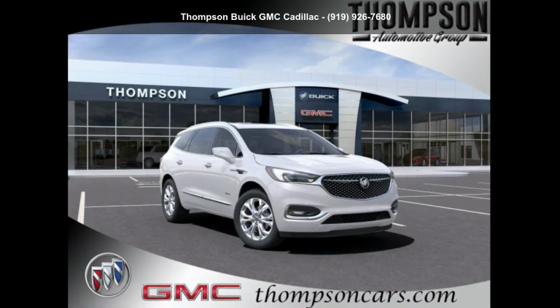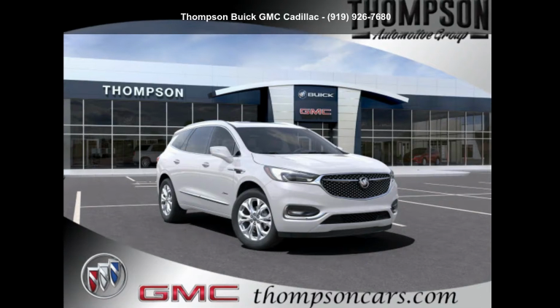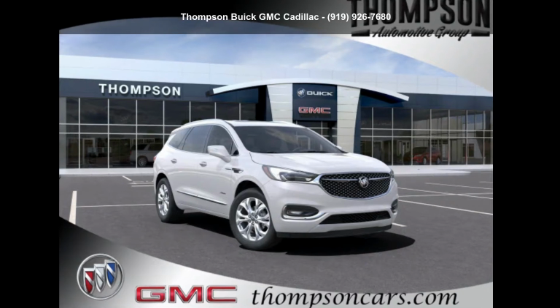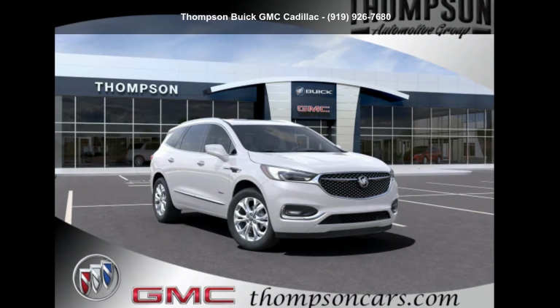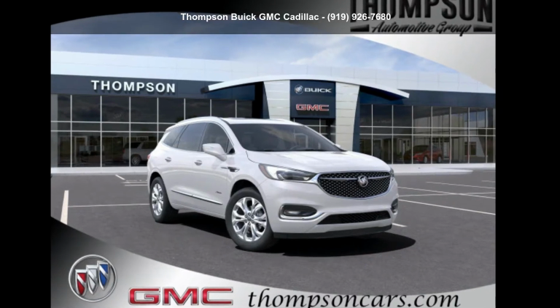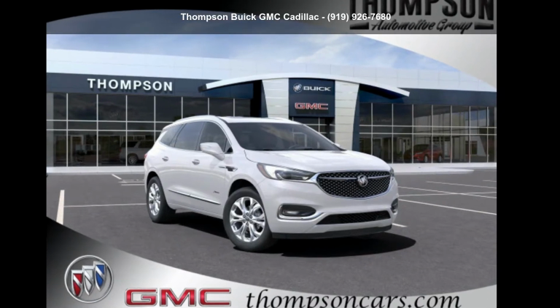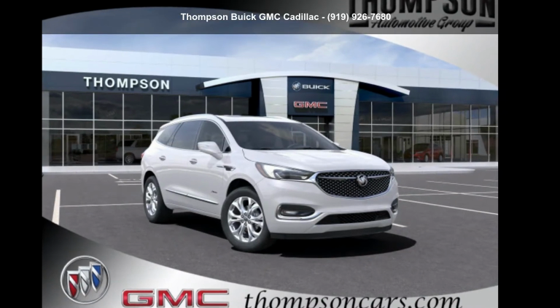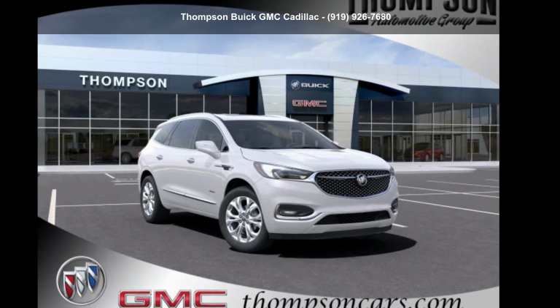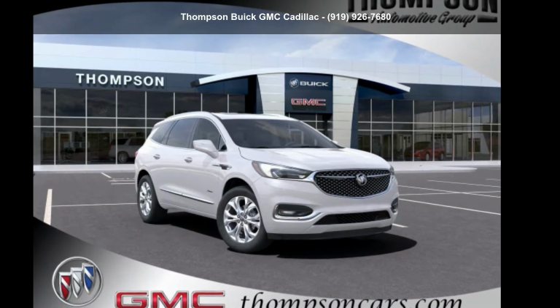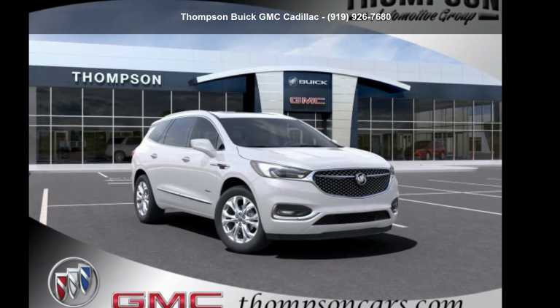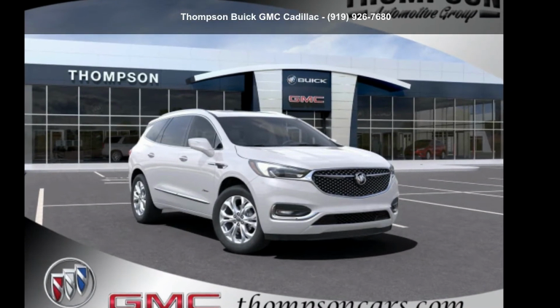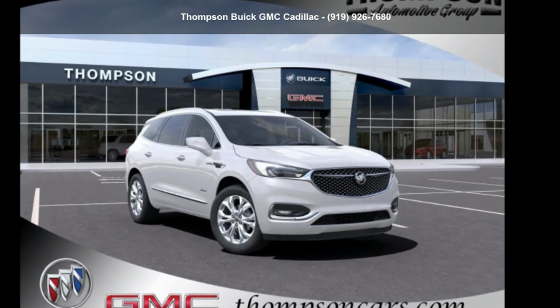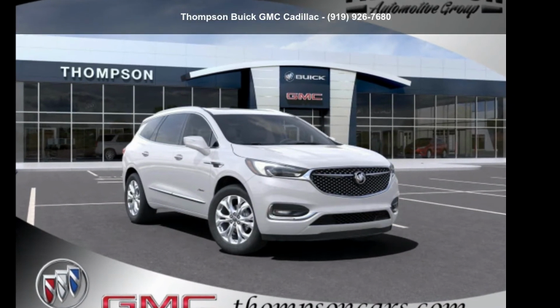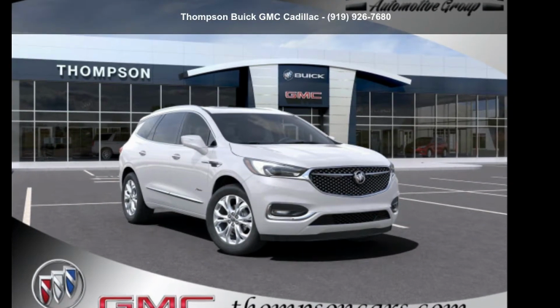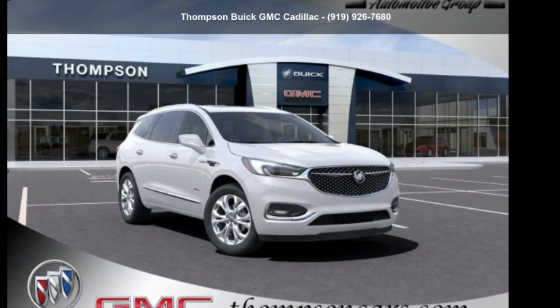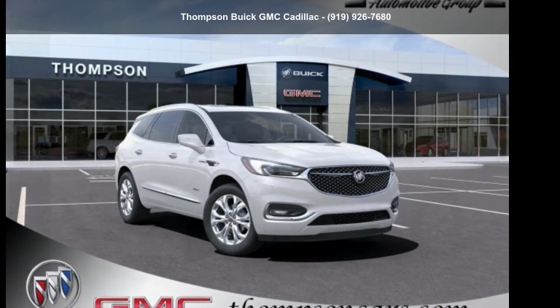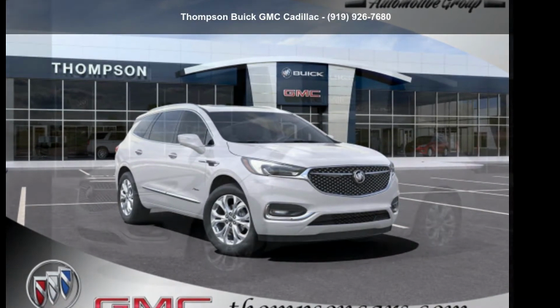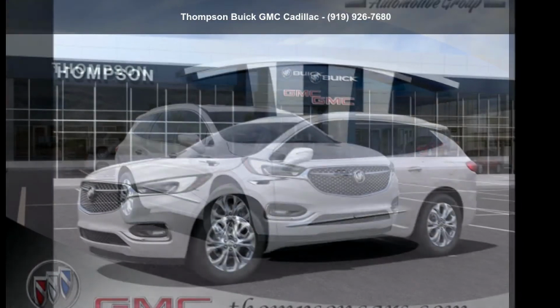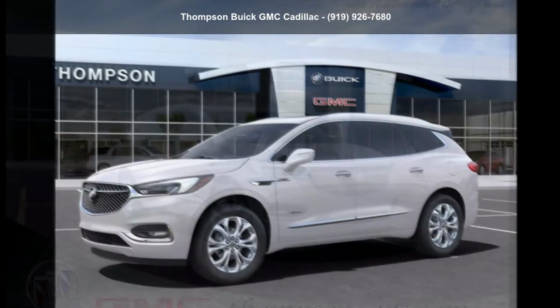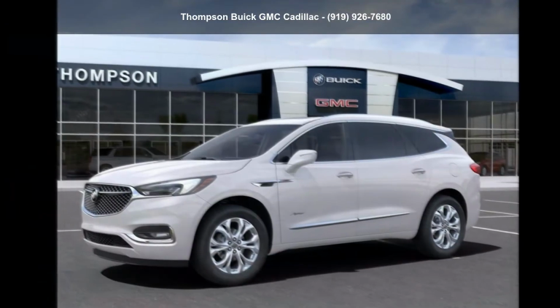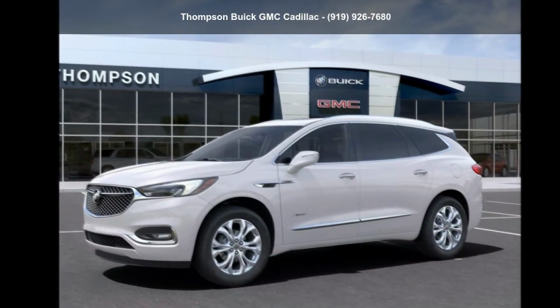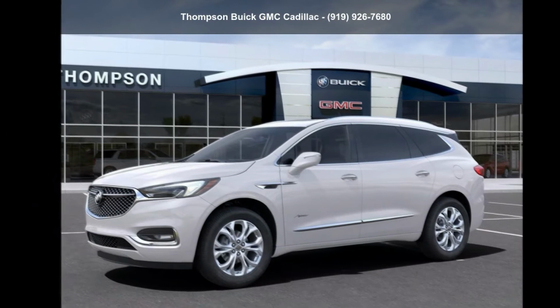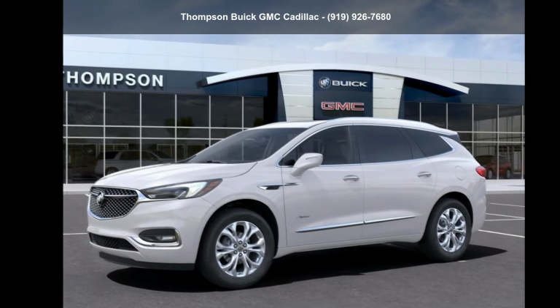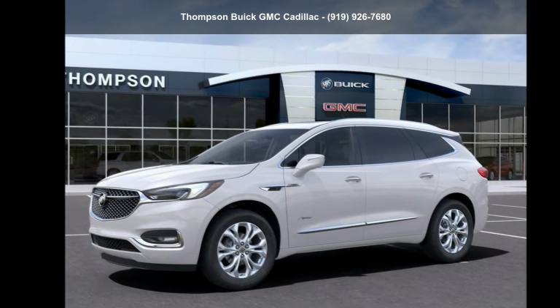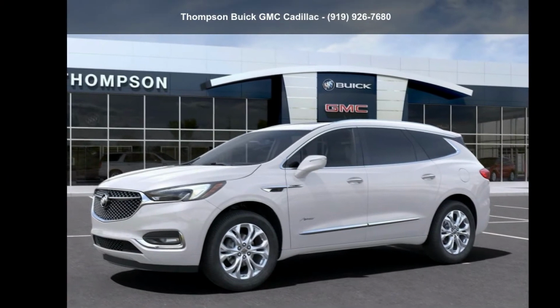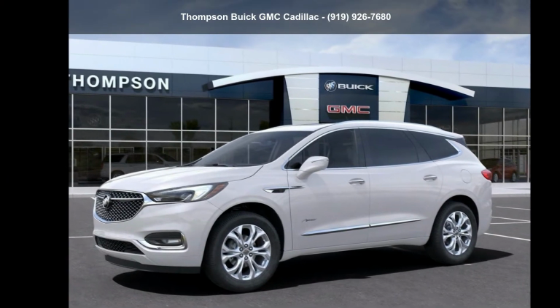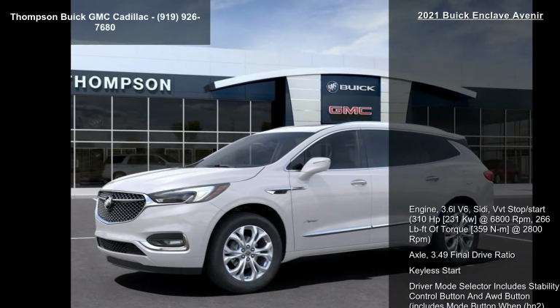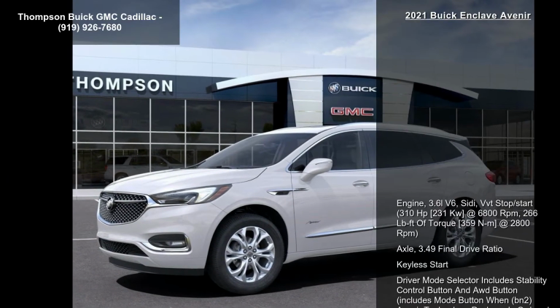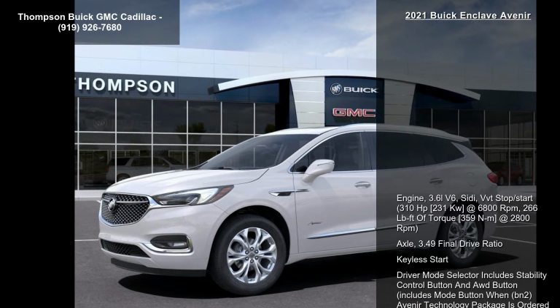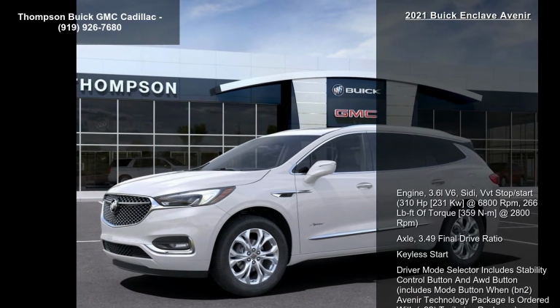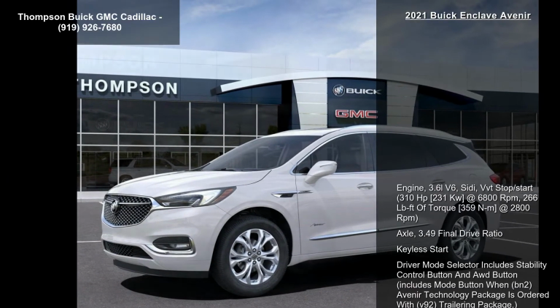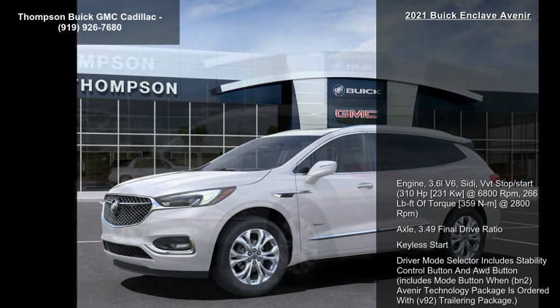Step into the Buick 2021 Enclave Avenir. If you are looking for an automobile with great features, look no further.